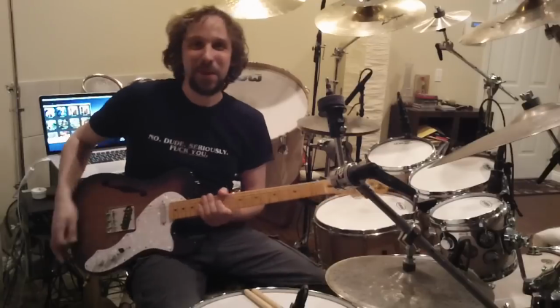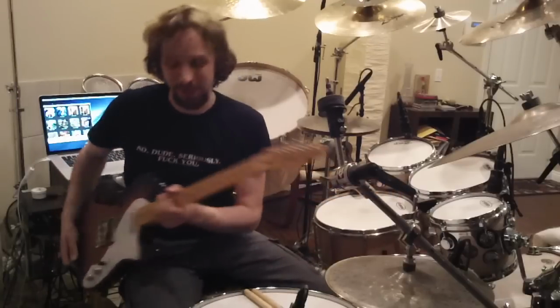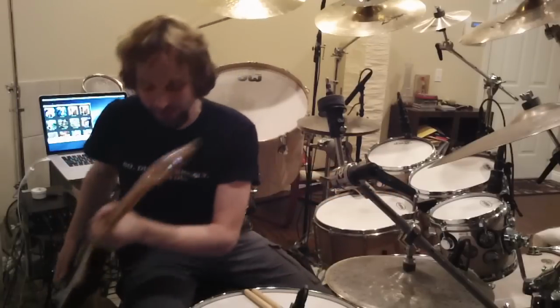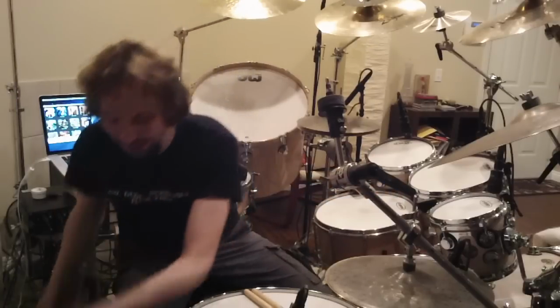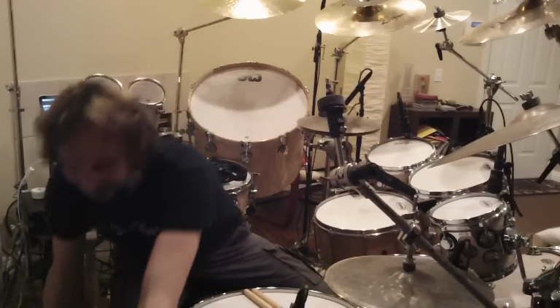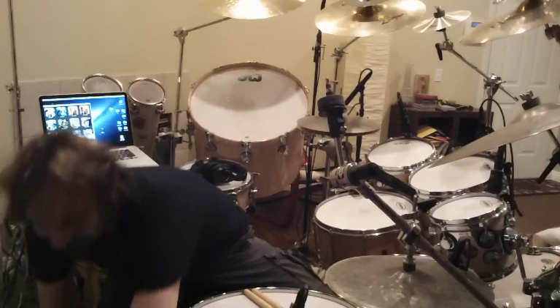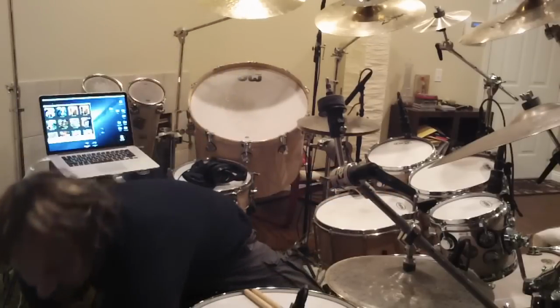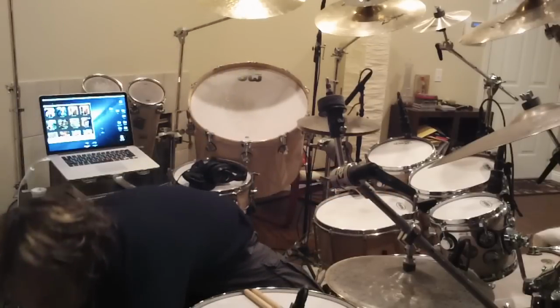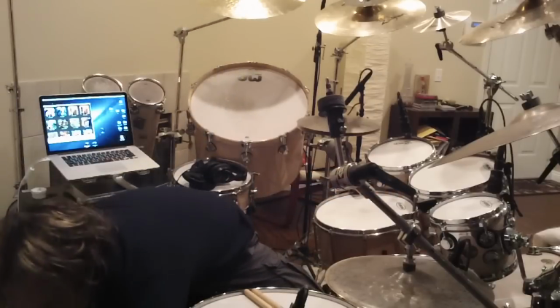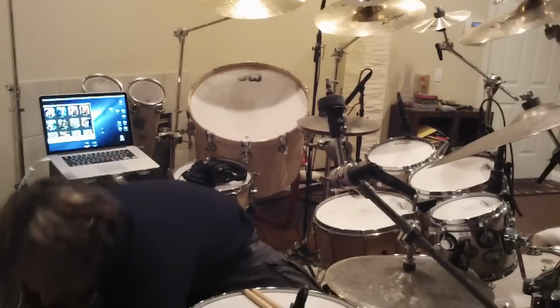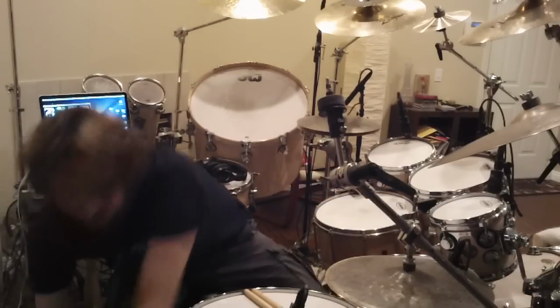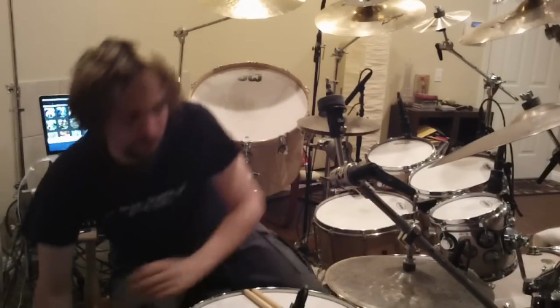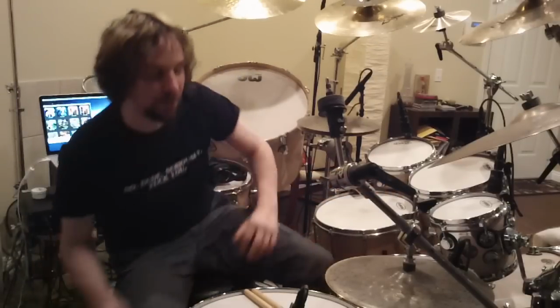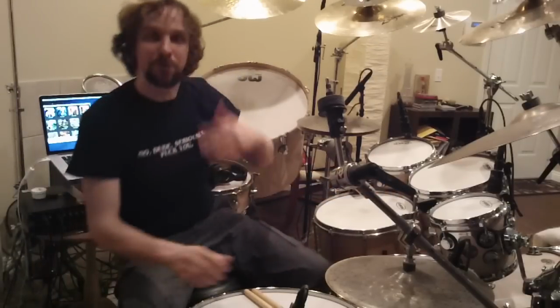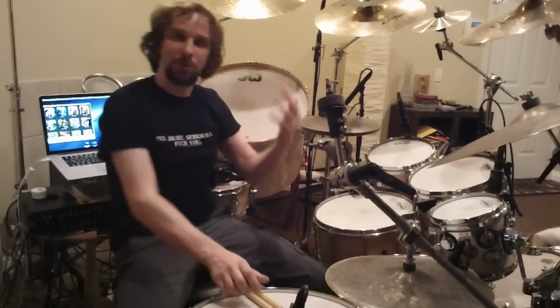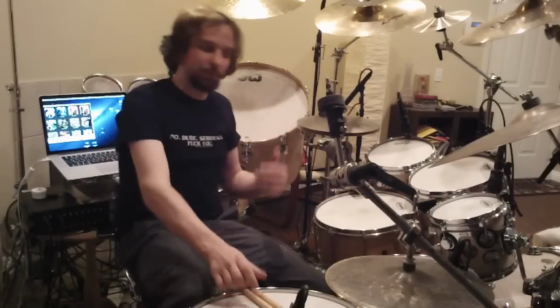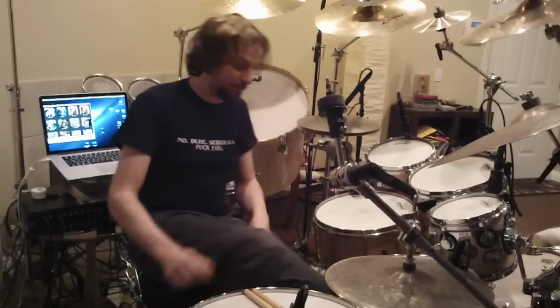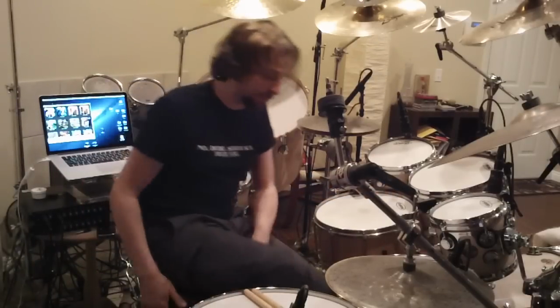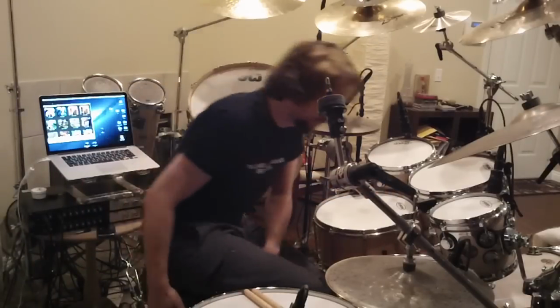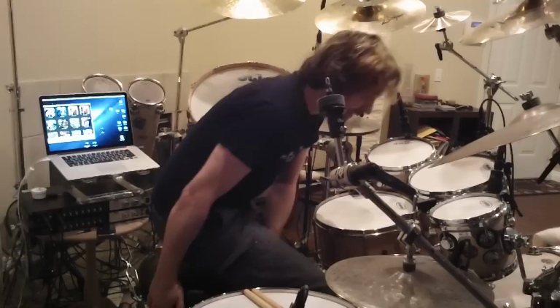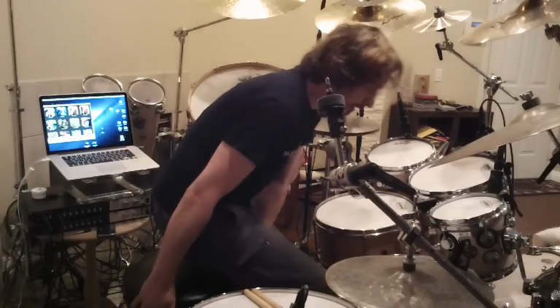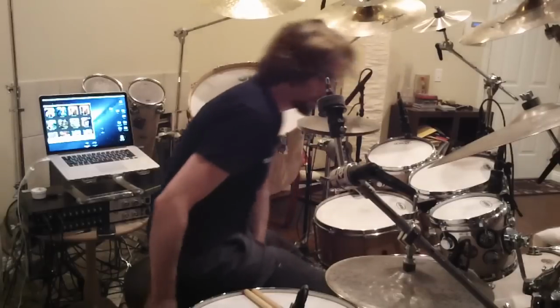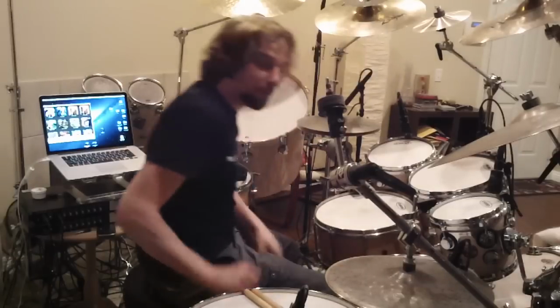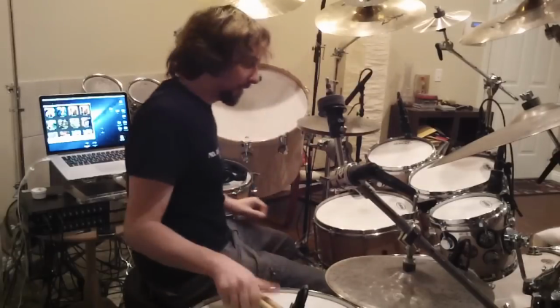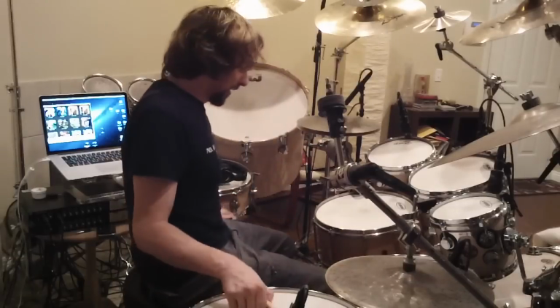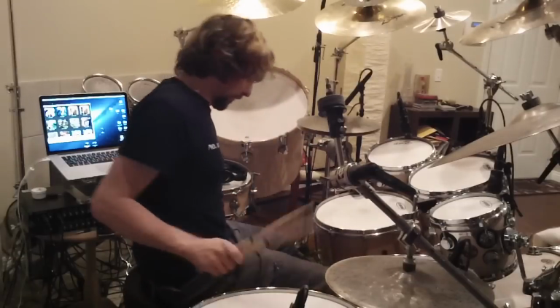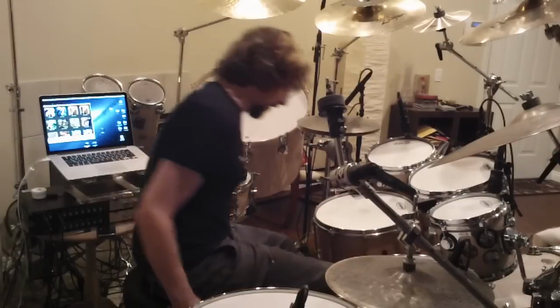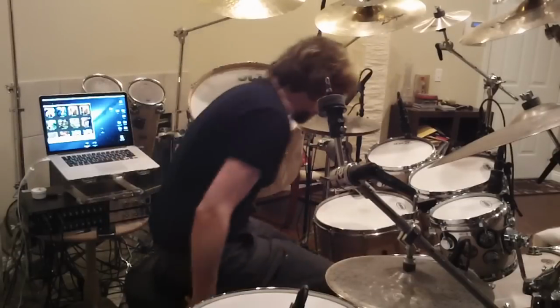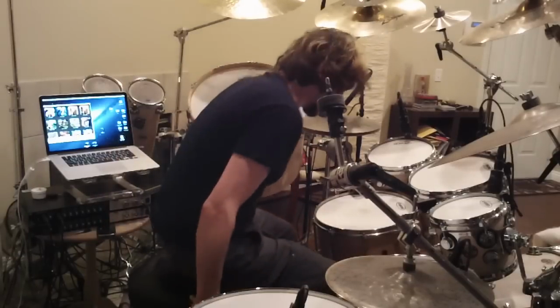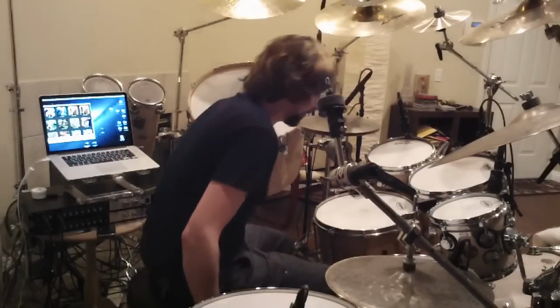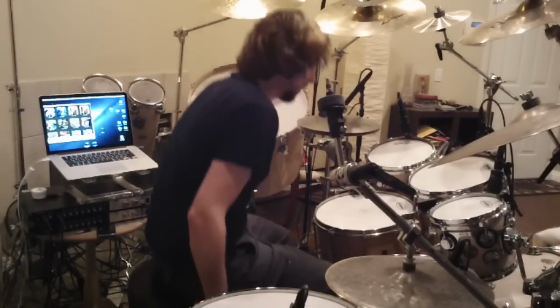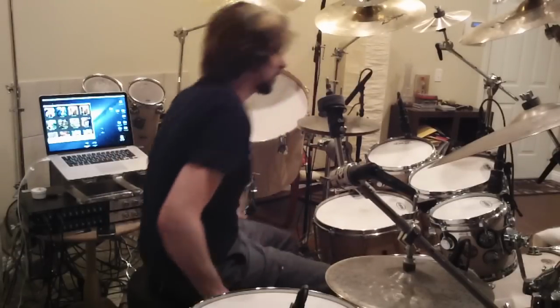And then I kind of bring that groove to the drum set and try to make it sound good.